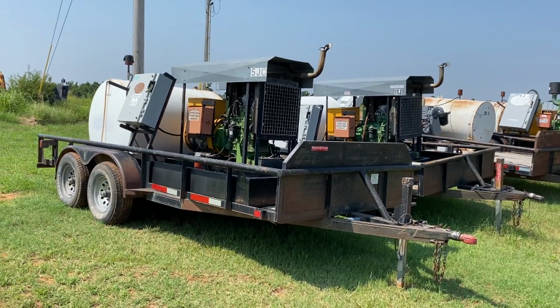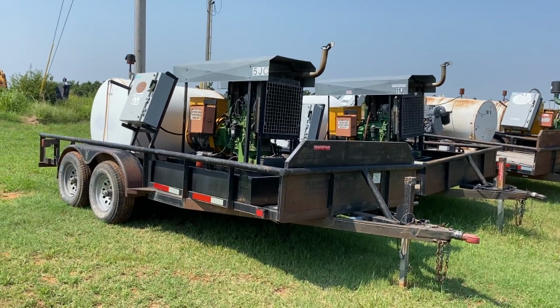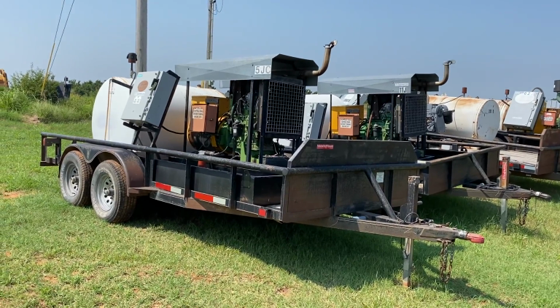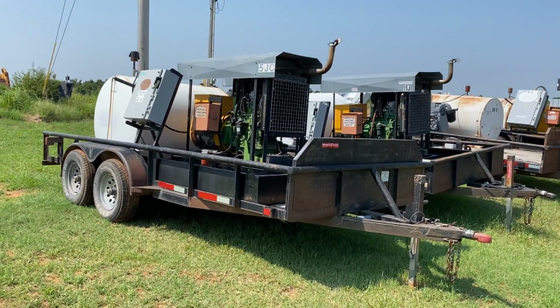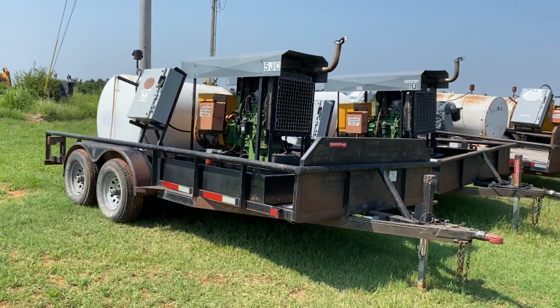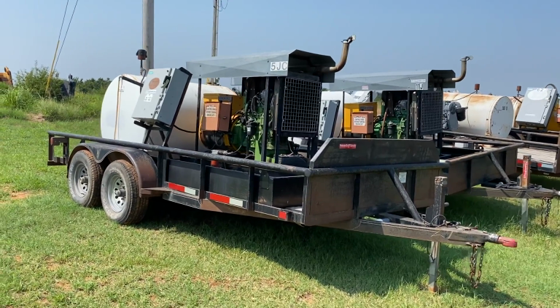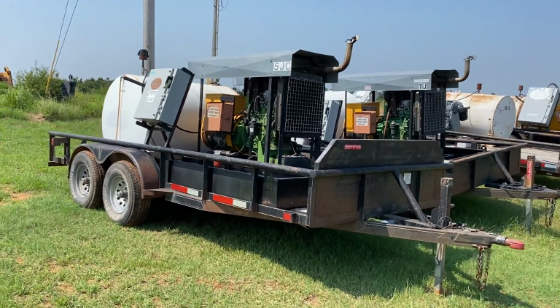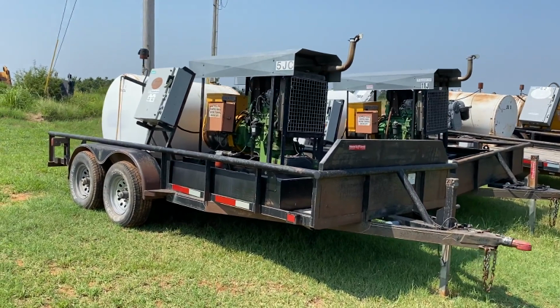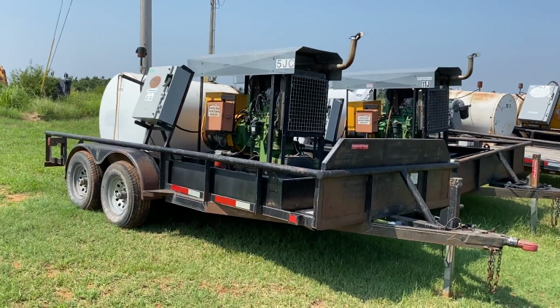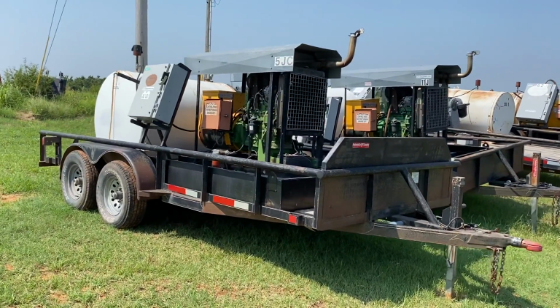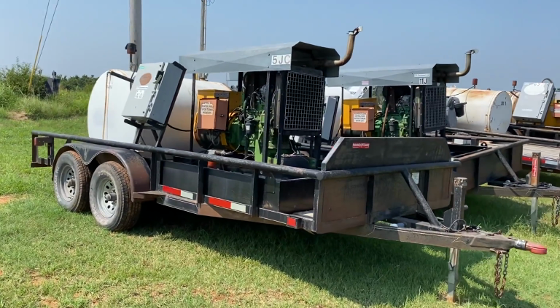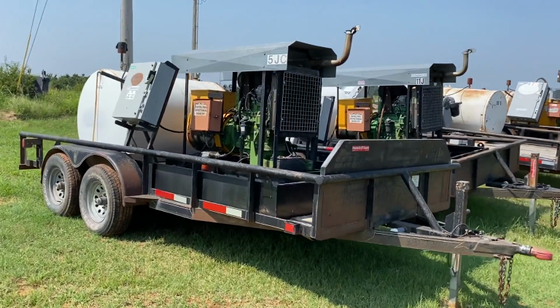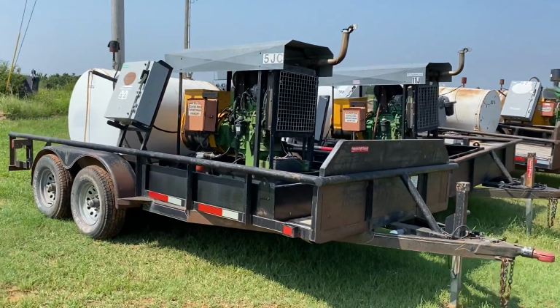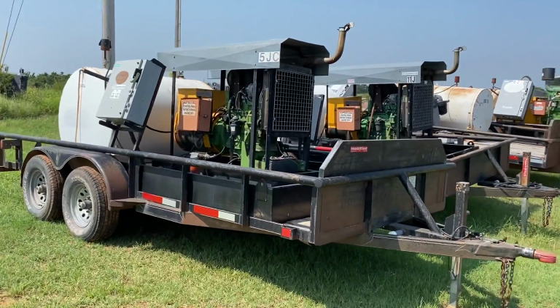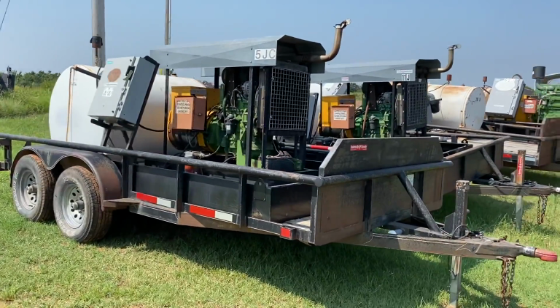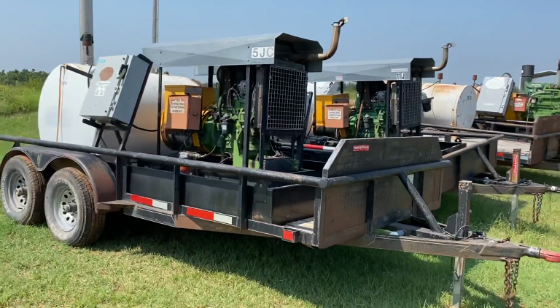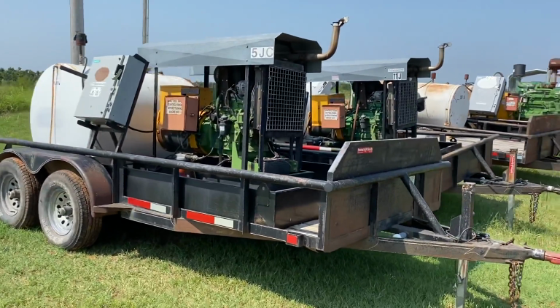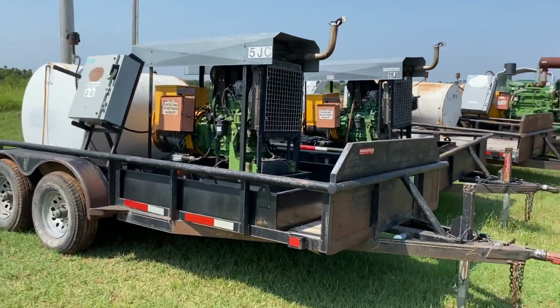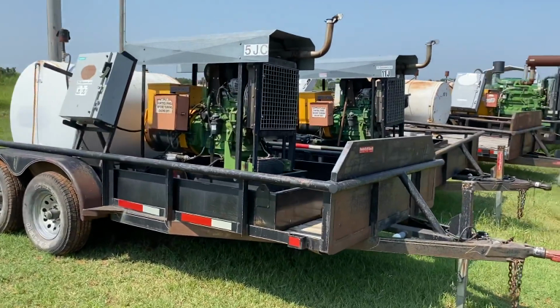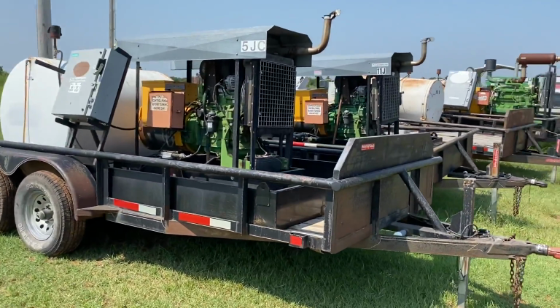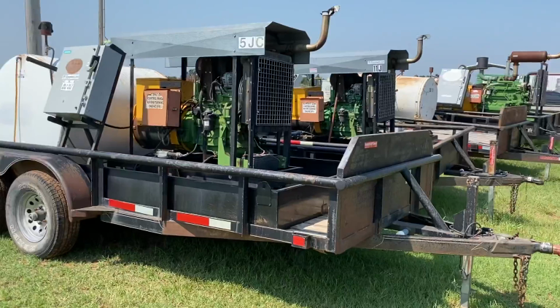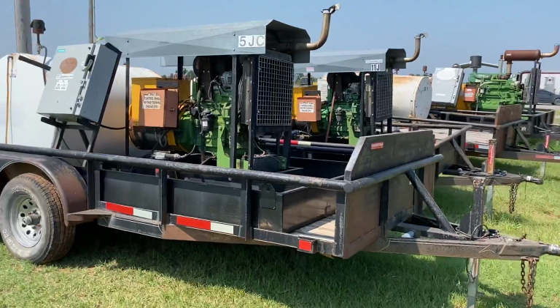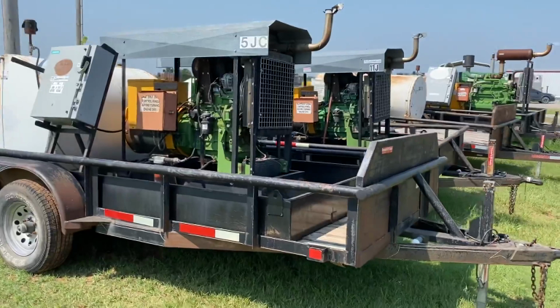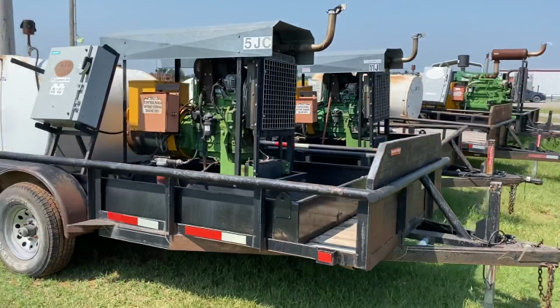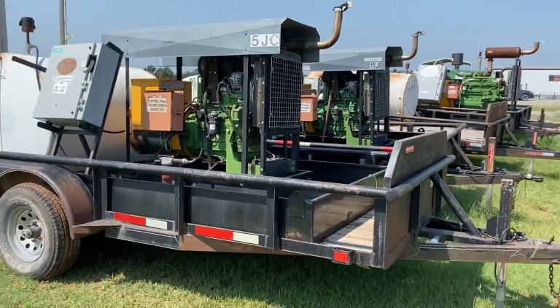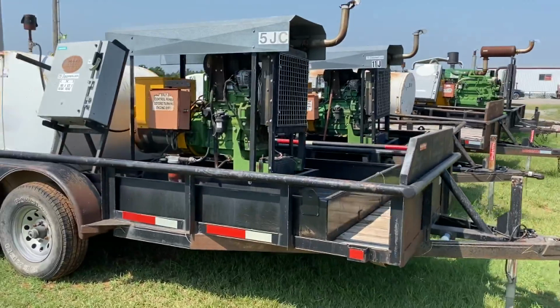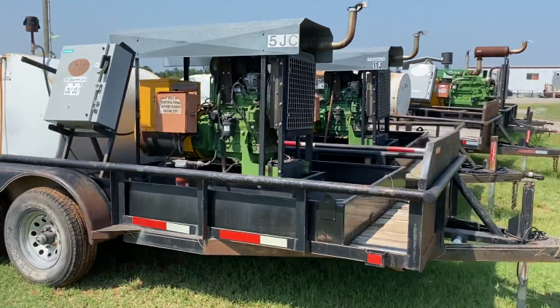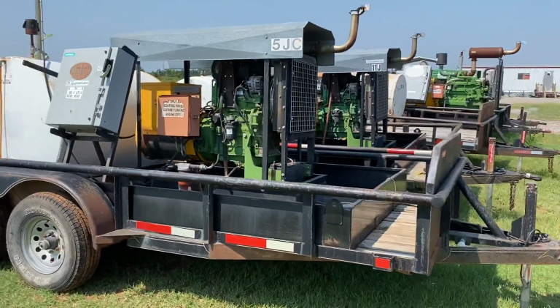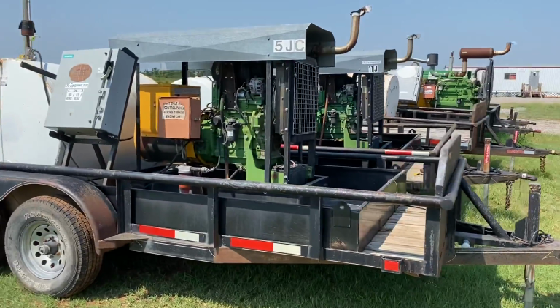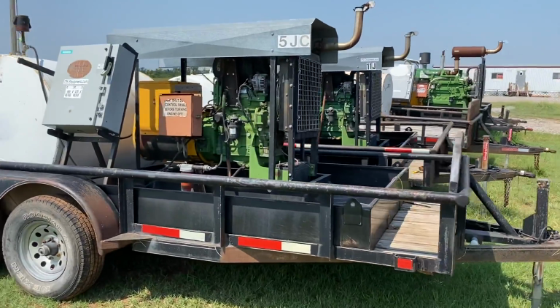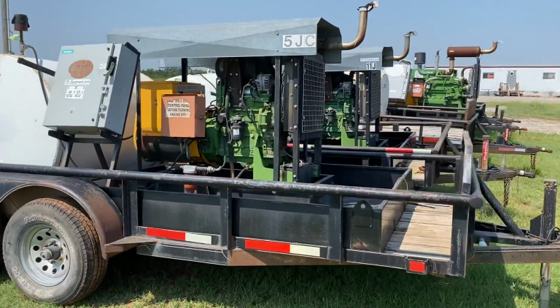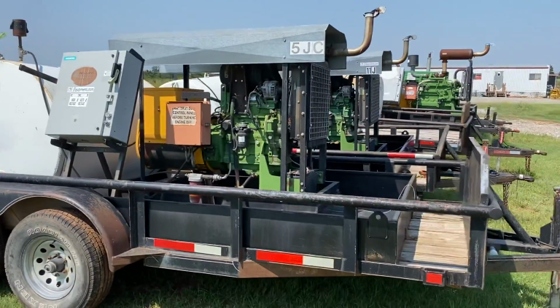Hi, i35equipment.com. This is a 27 kilowatt John Deere diesel power generator trailer.